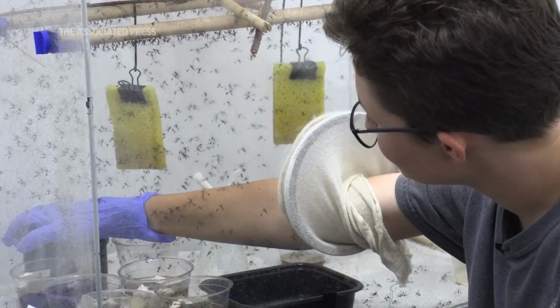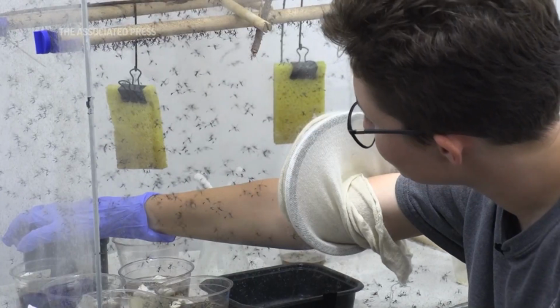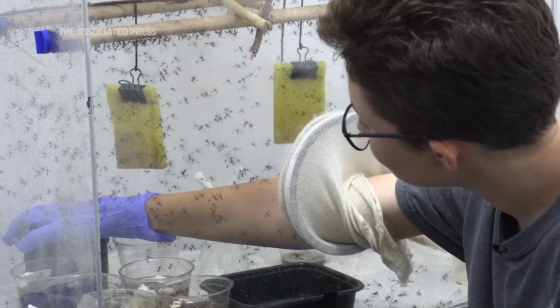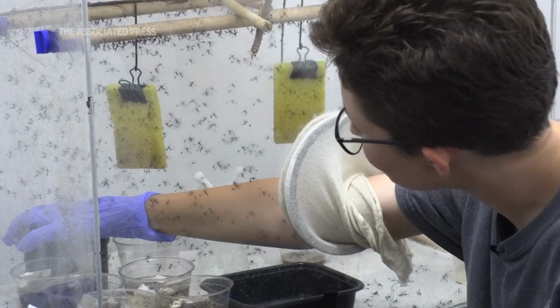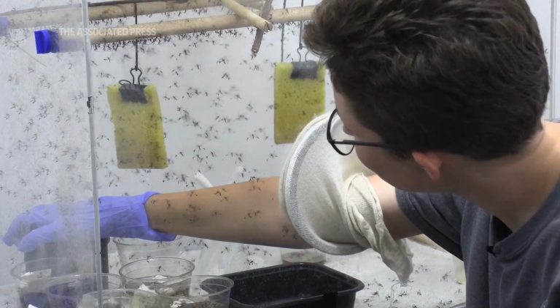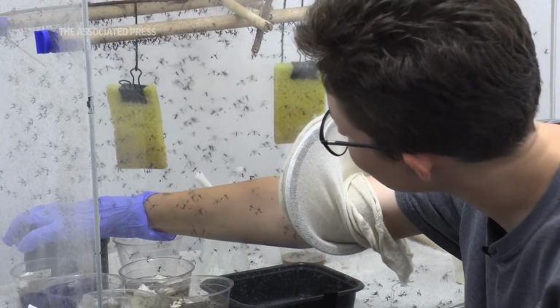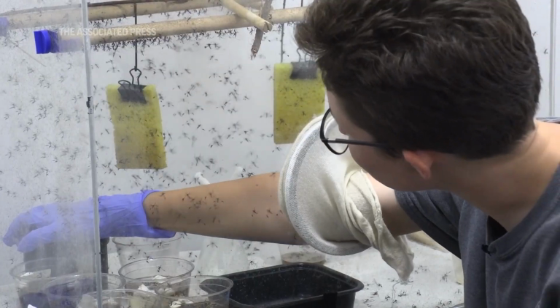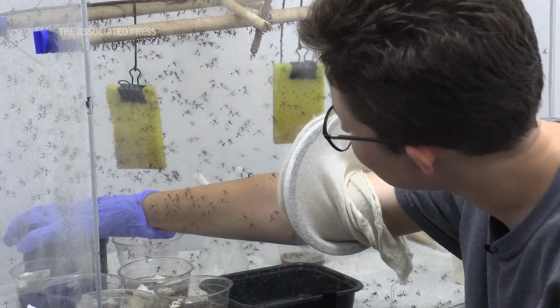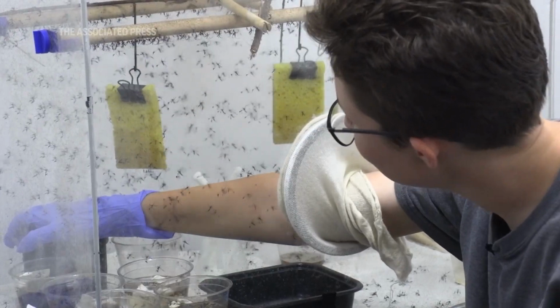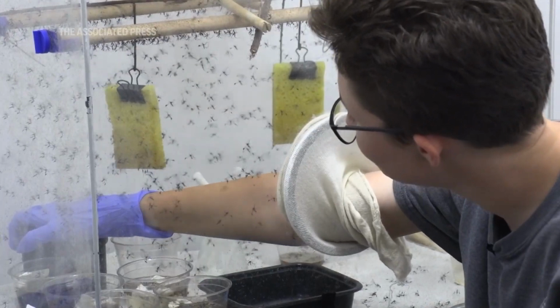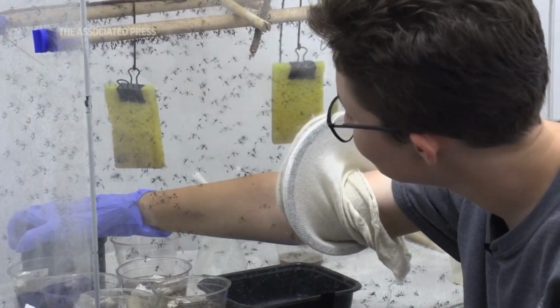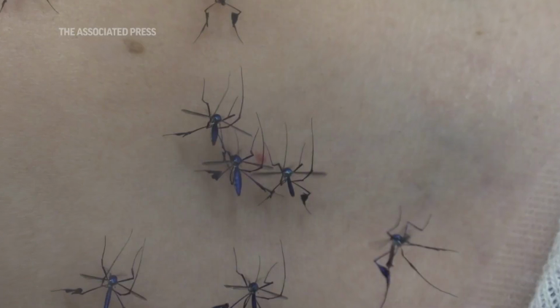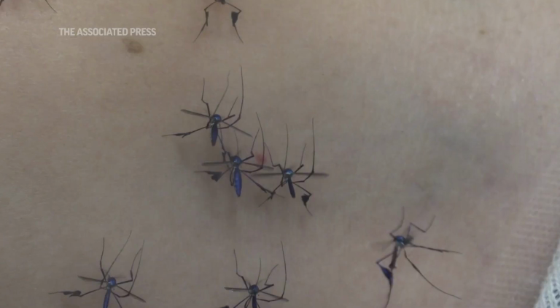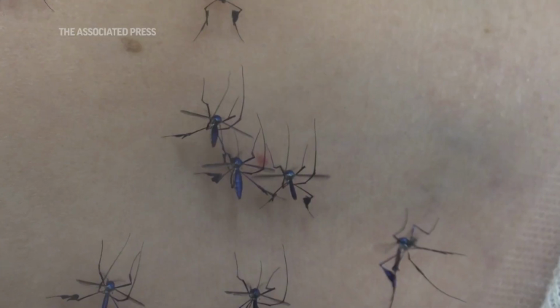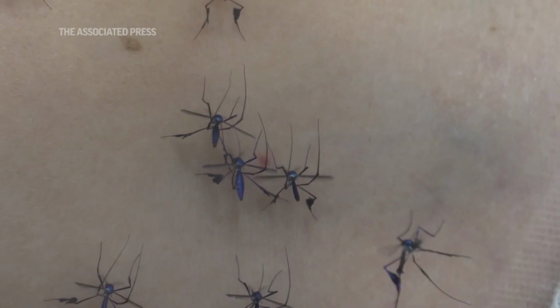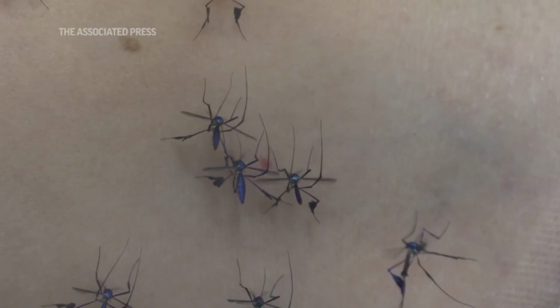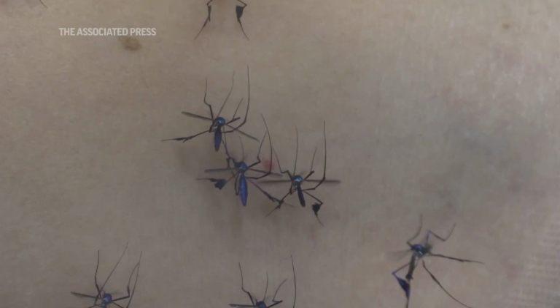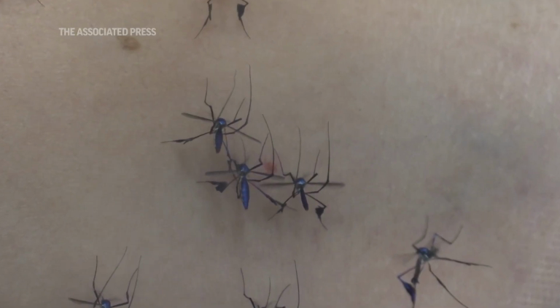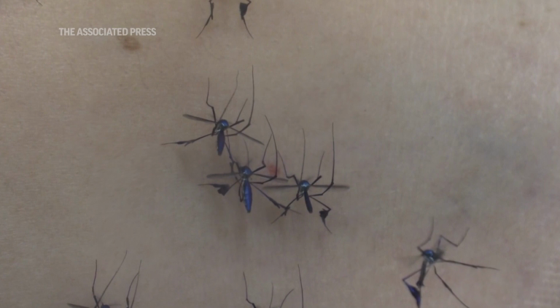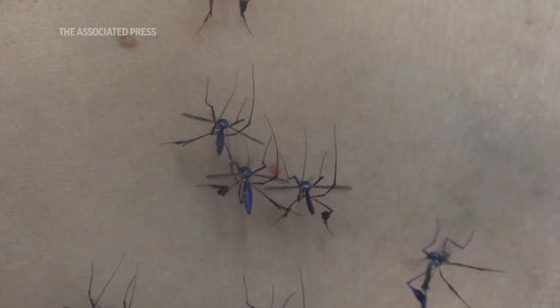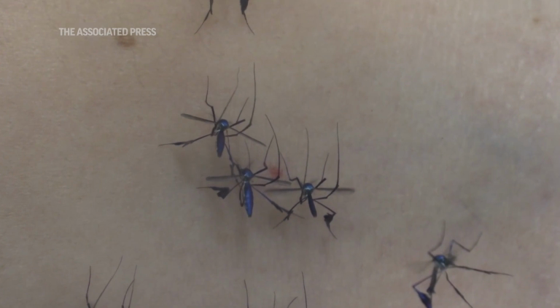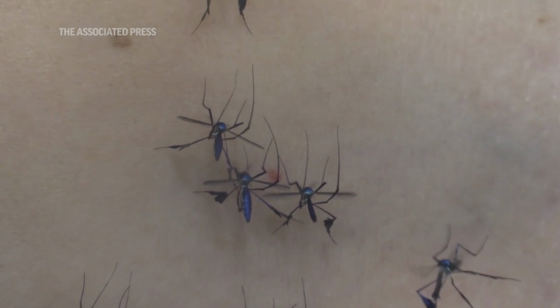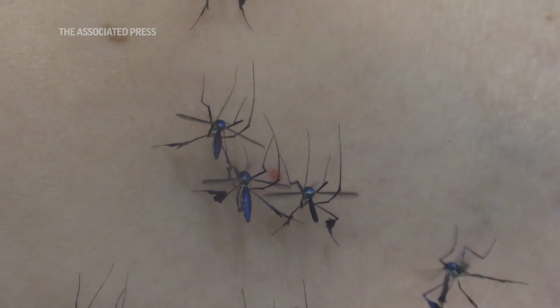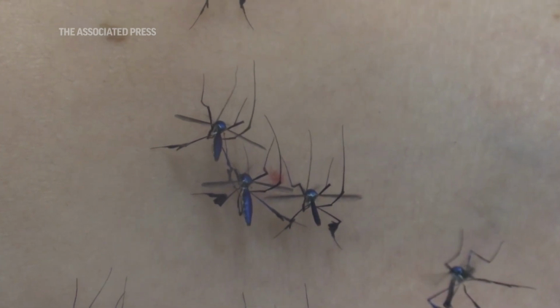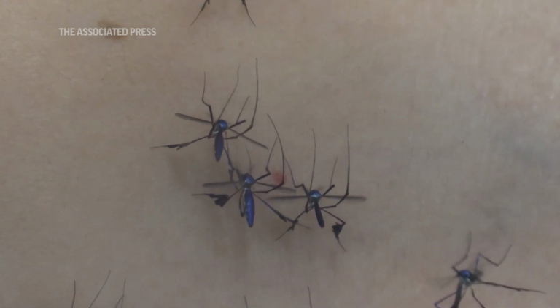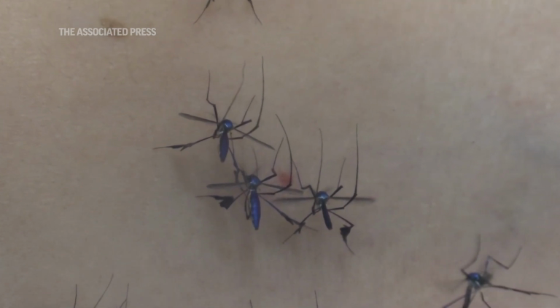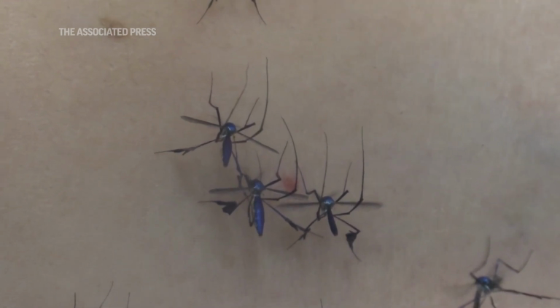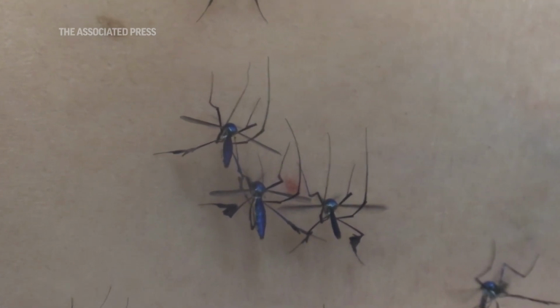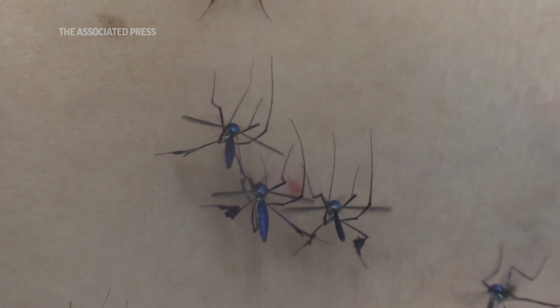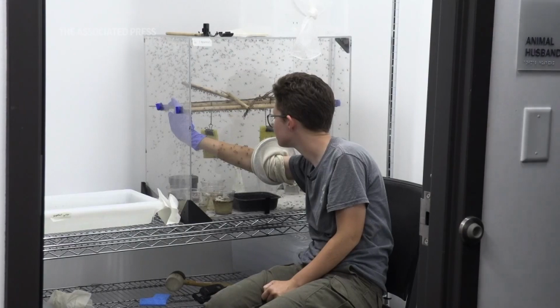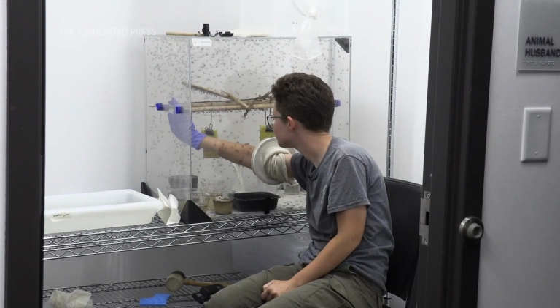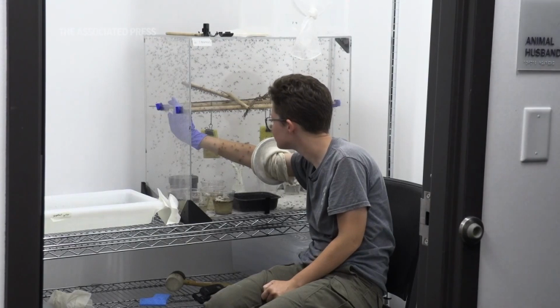It takes a bit of coaxing, but they'll usually come. I'll kind of blow a little bit of air in there, and that'll be the CO2, and that helps attract them a bit.